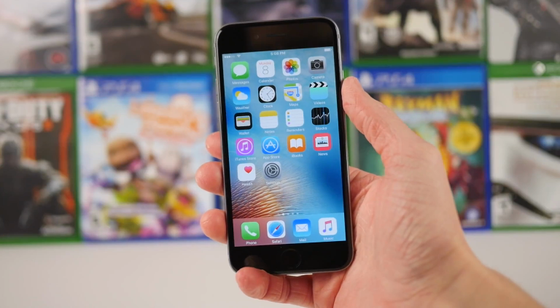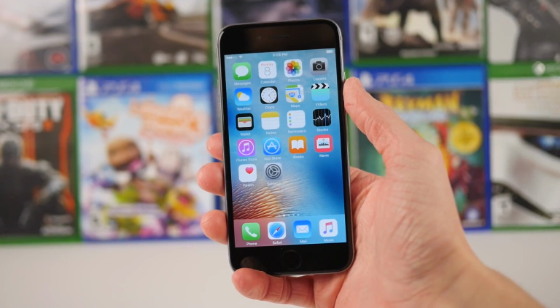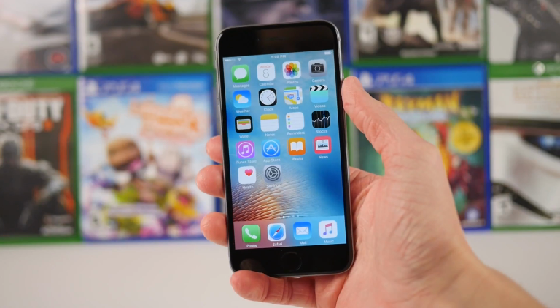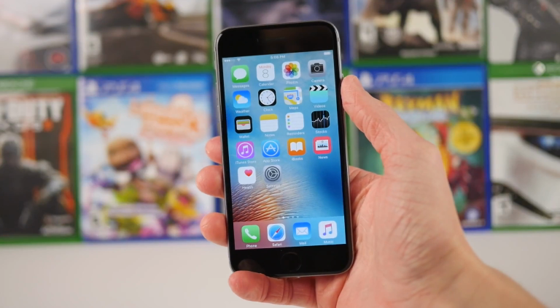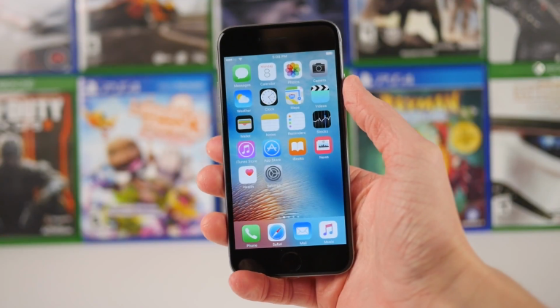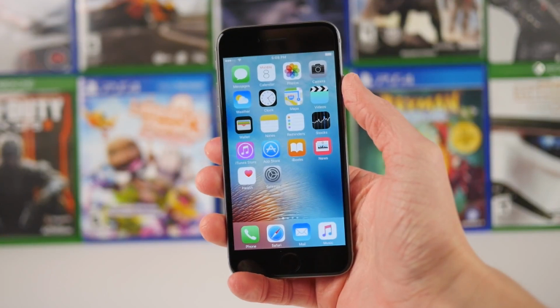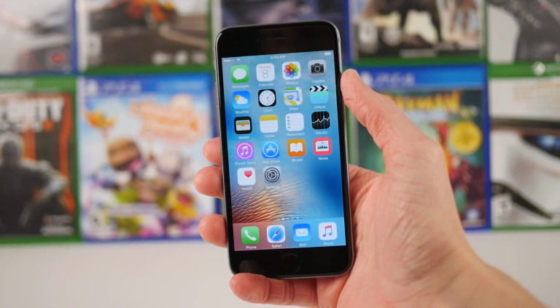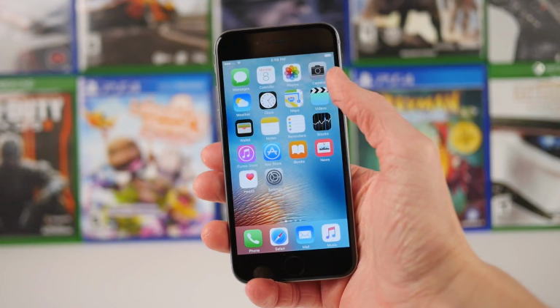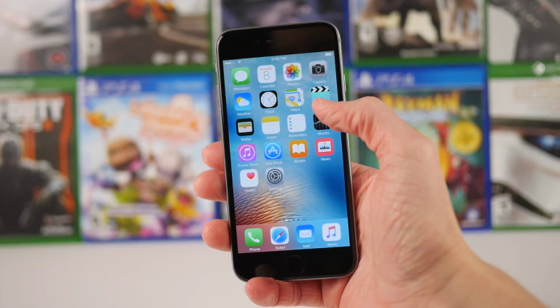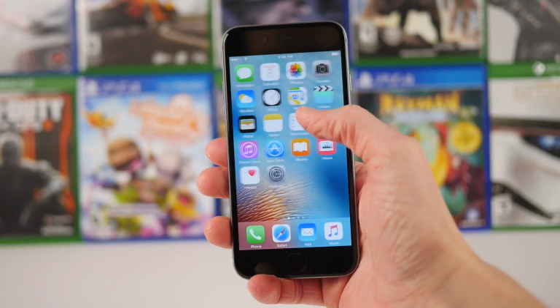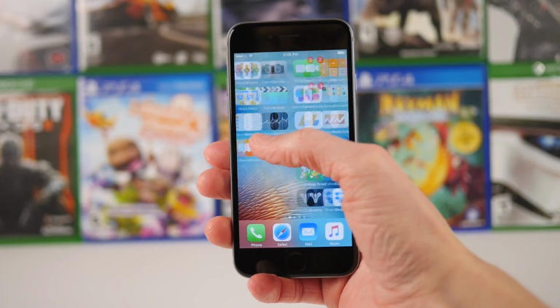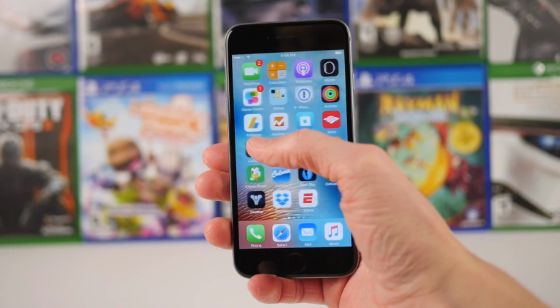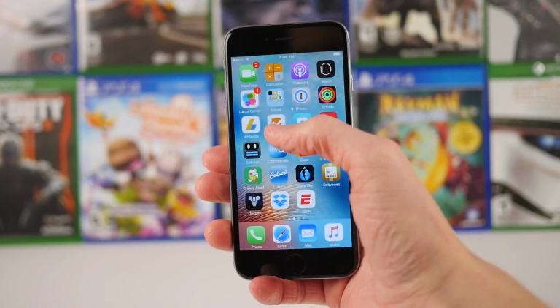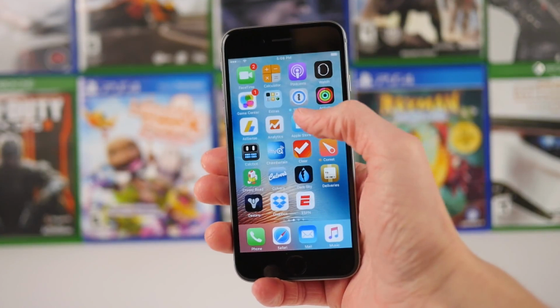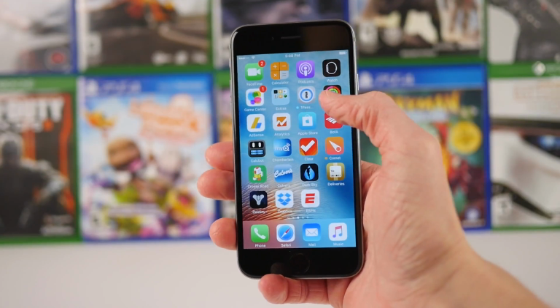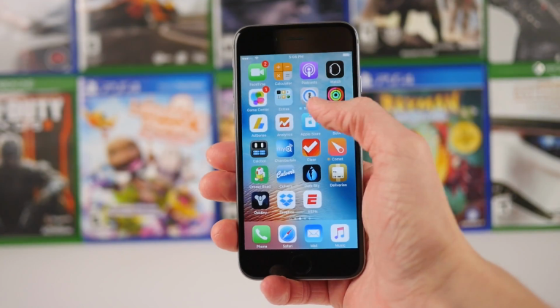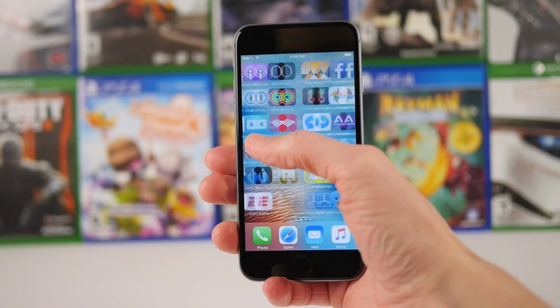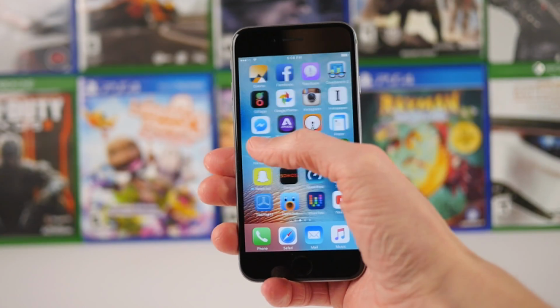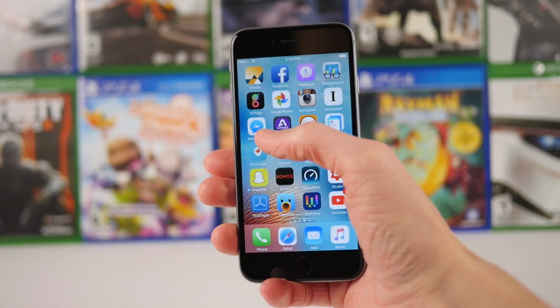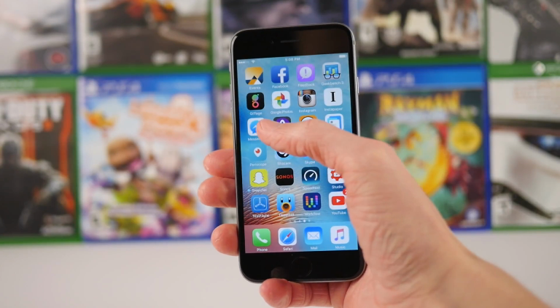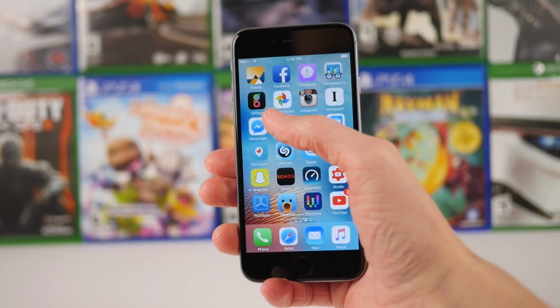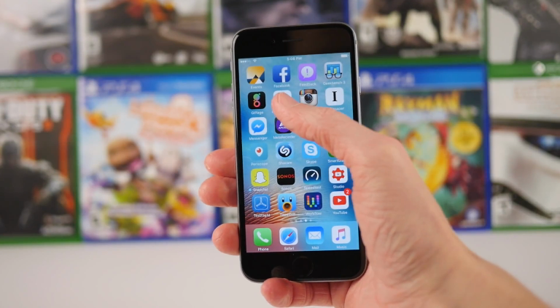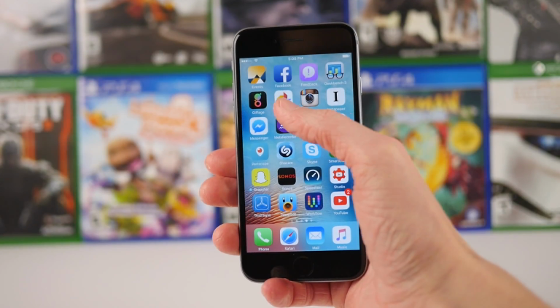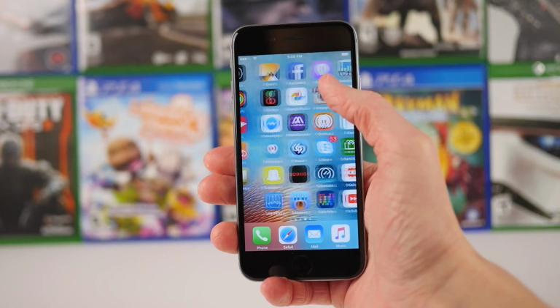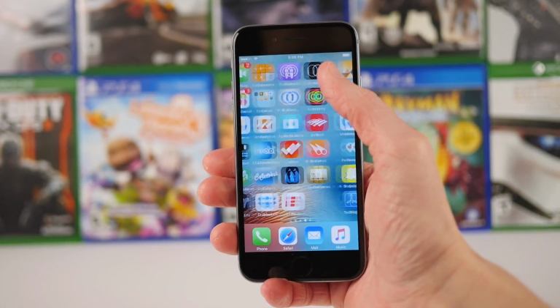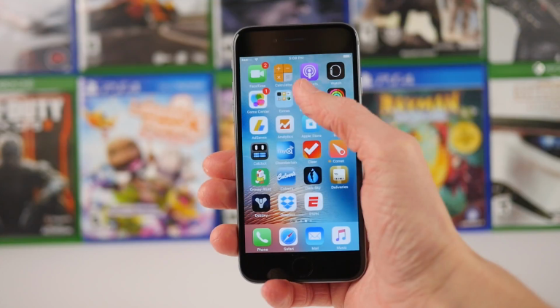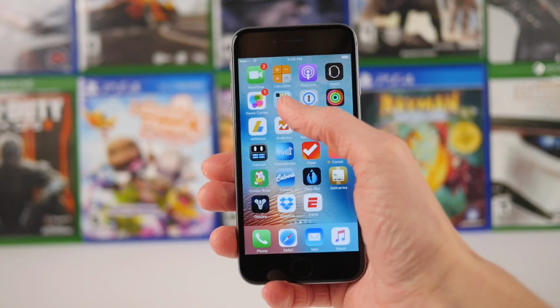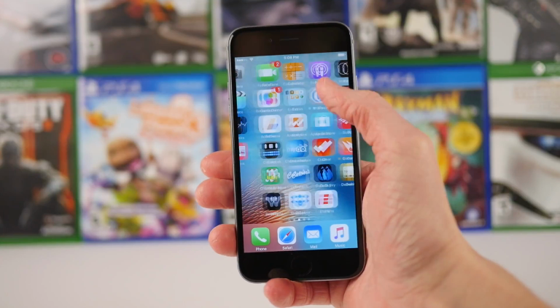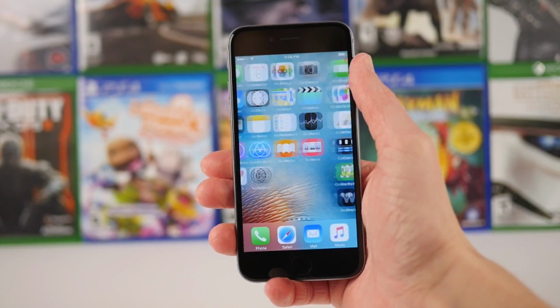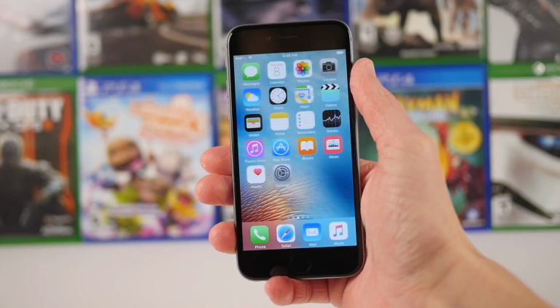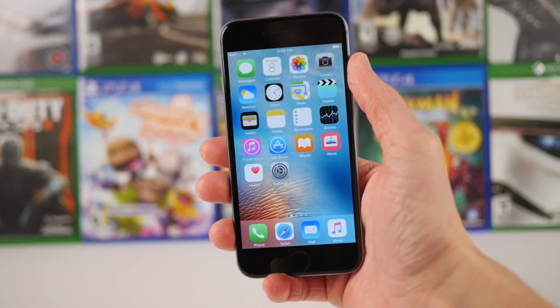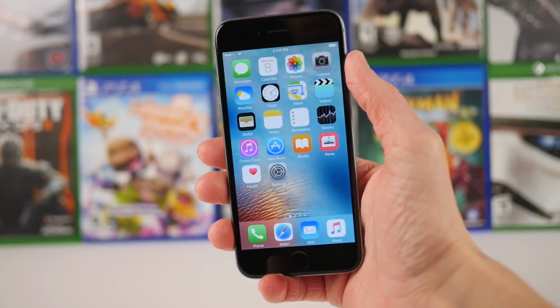Hey guys, this is Sam, and today we'll be talking about the changes in iOS 9.3 Beta 3.